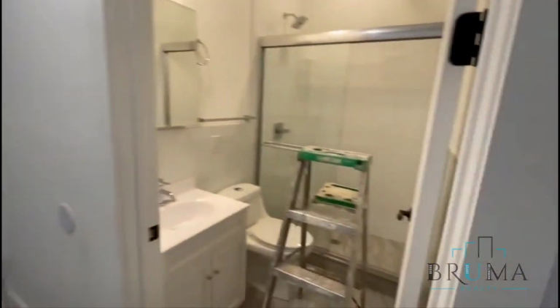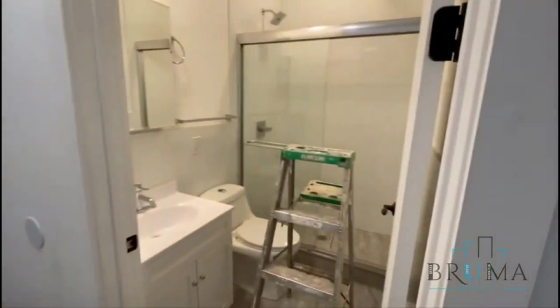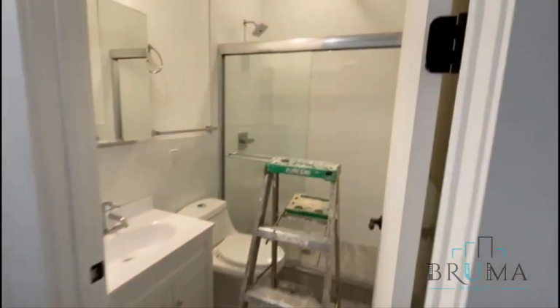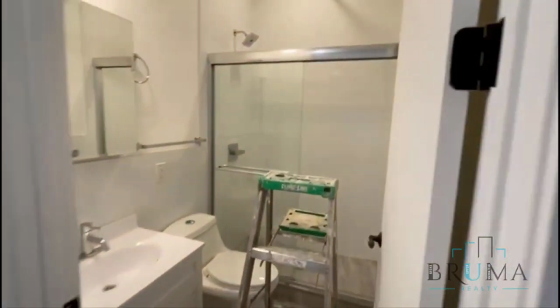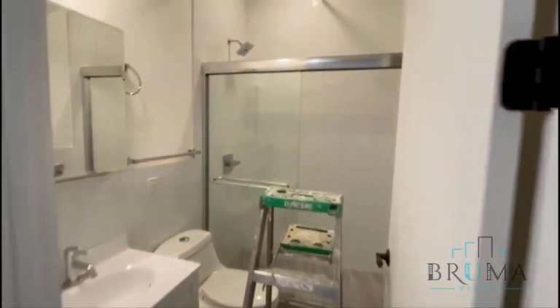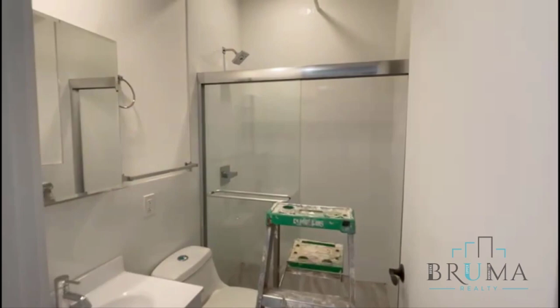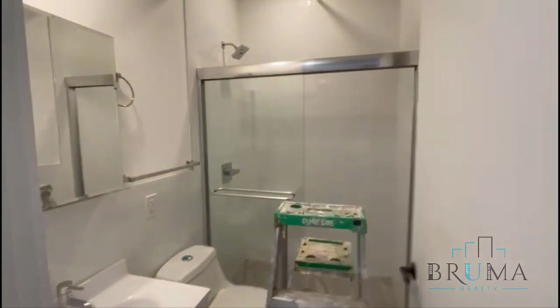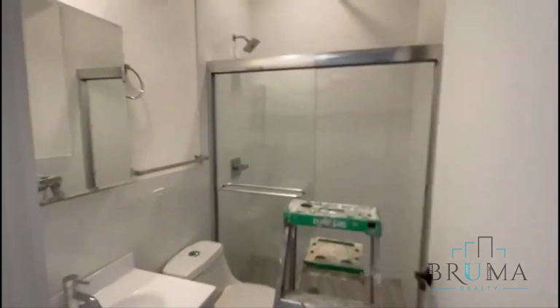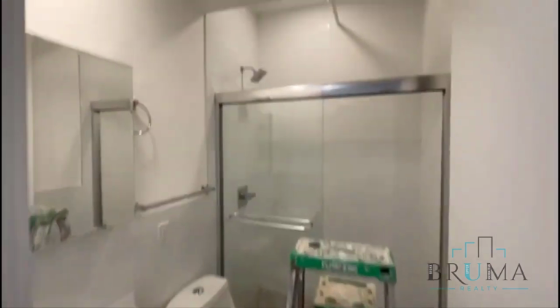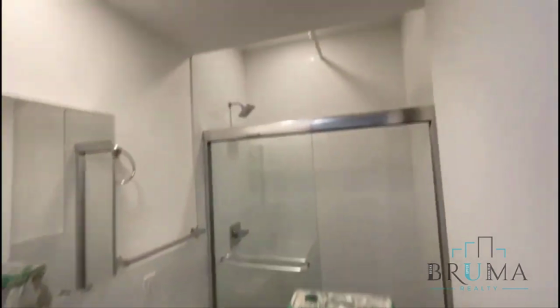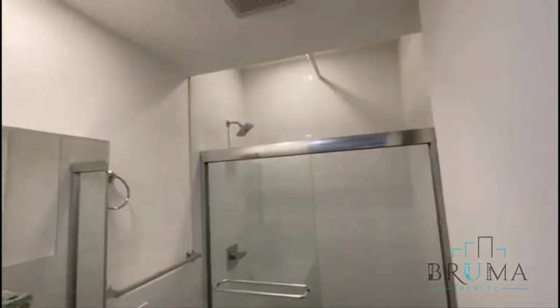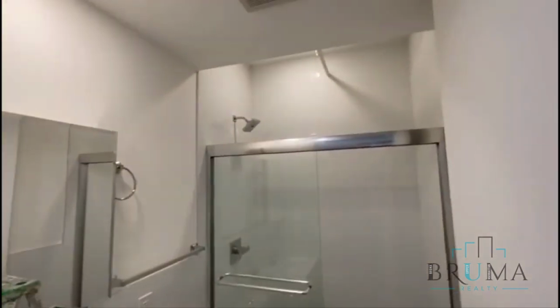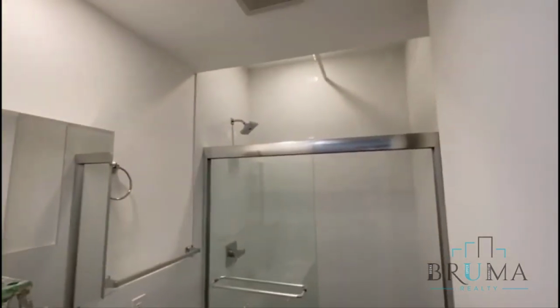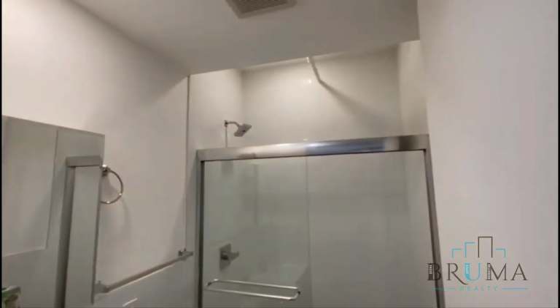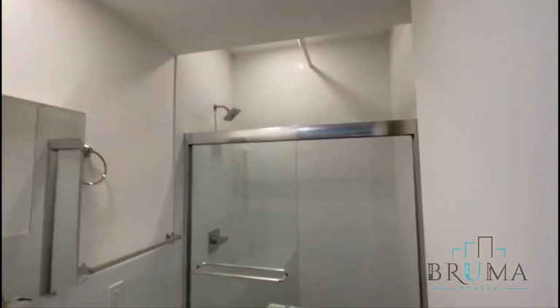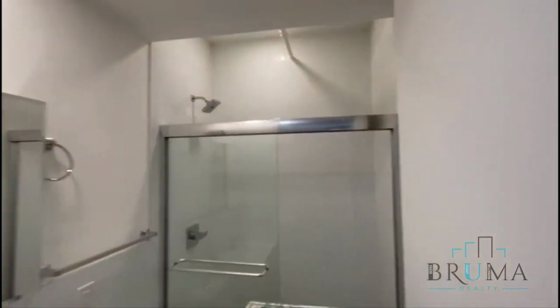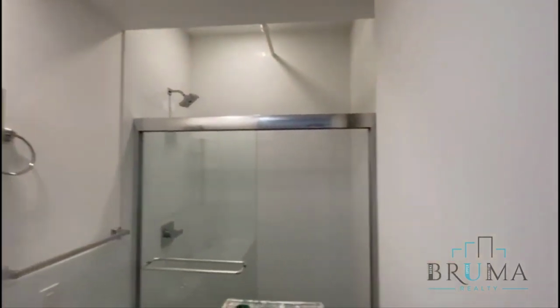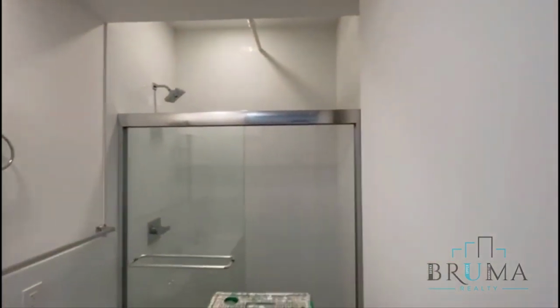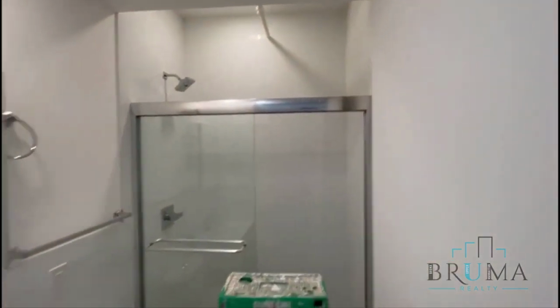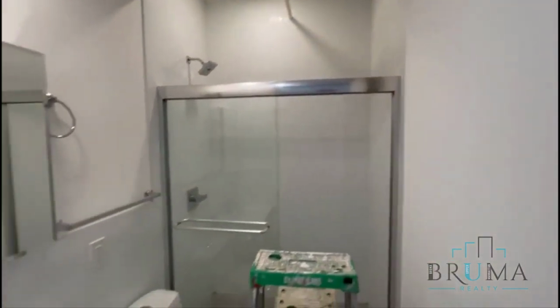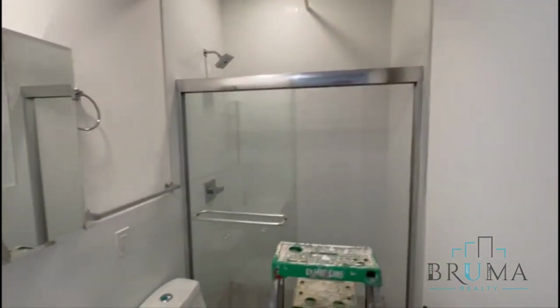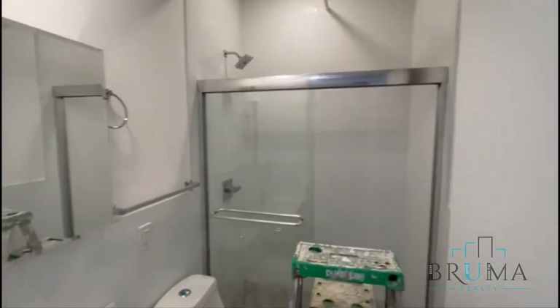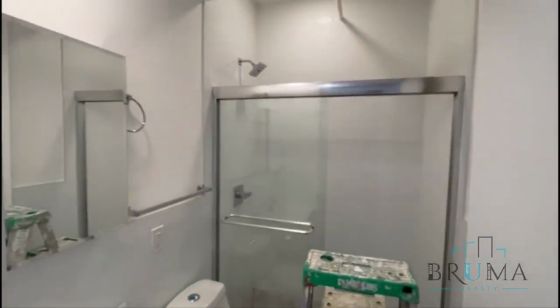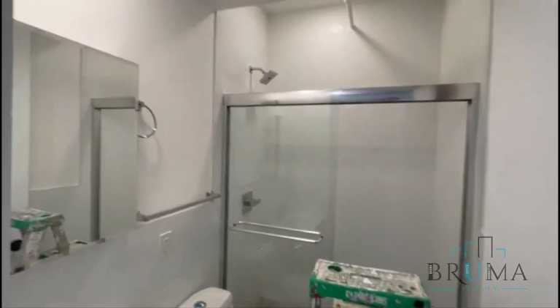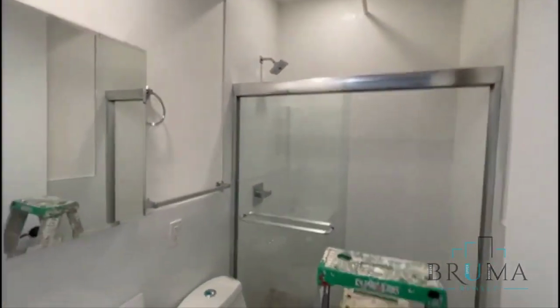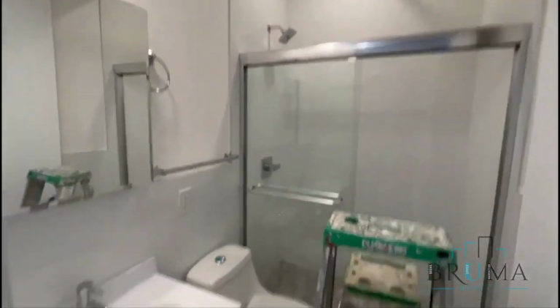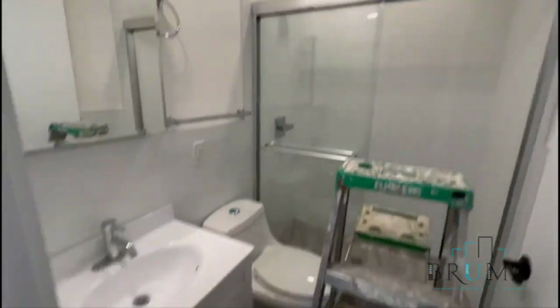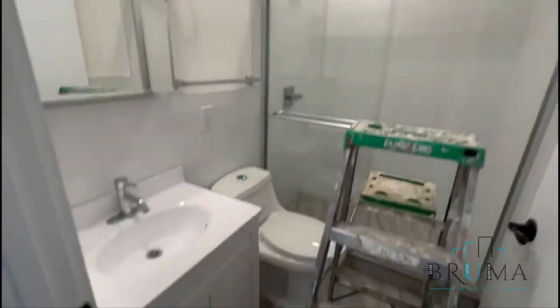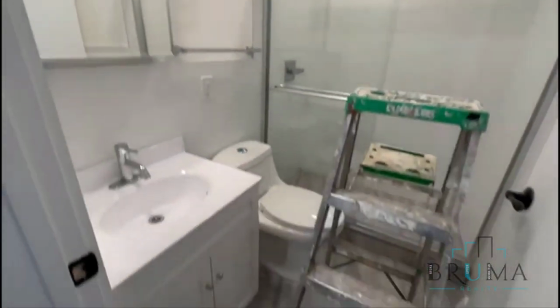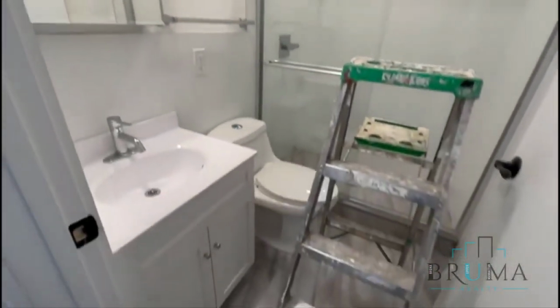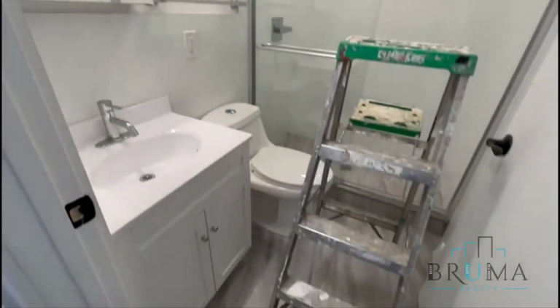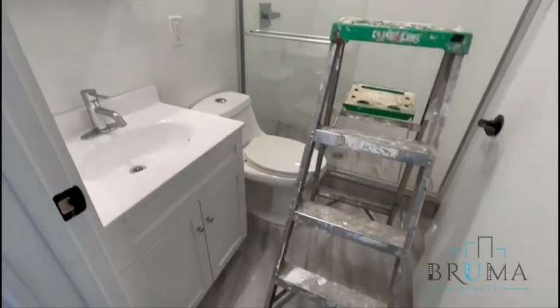To the left you're going to have the bathroom — still doing some work. Got a stand-up shower right there, everything is brand new.